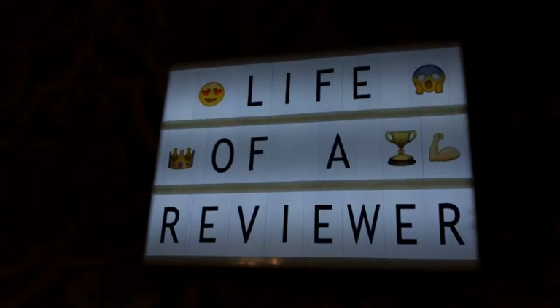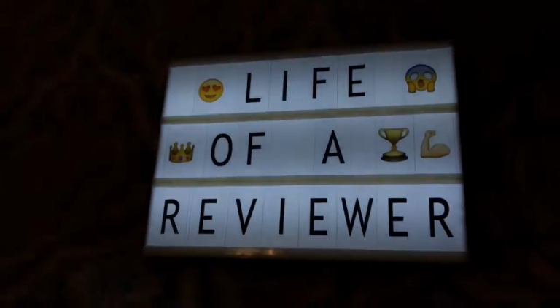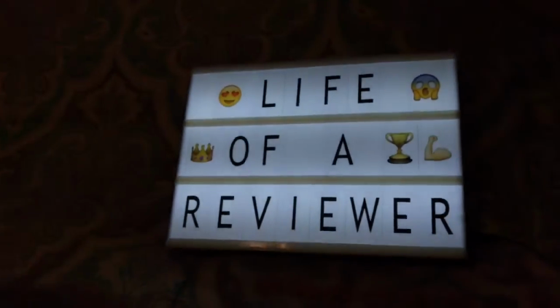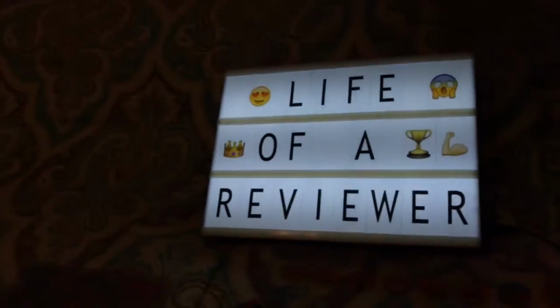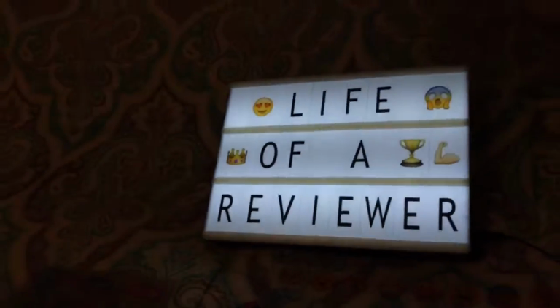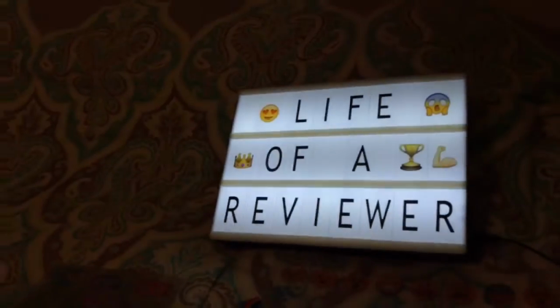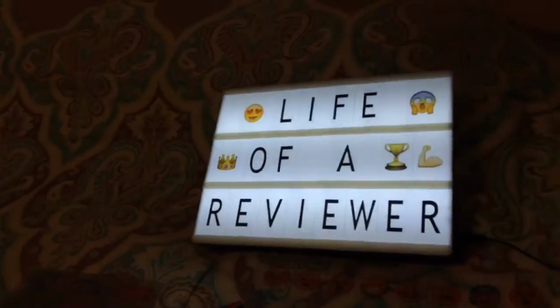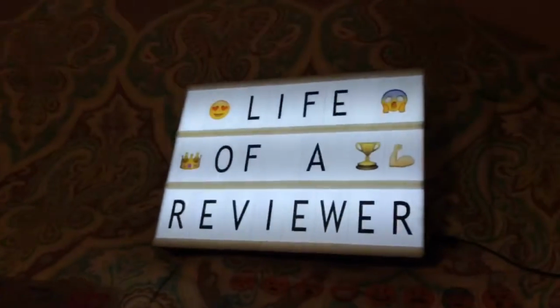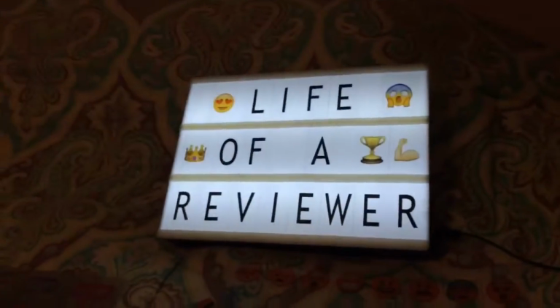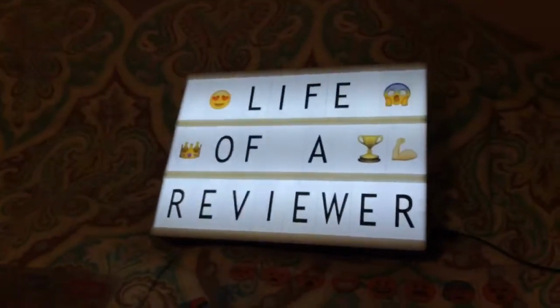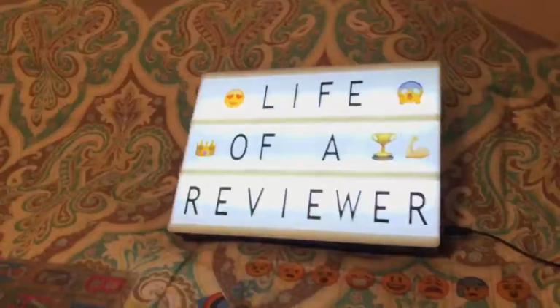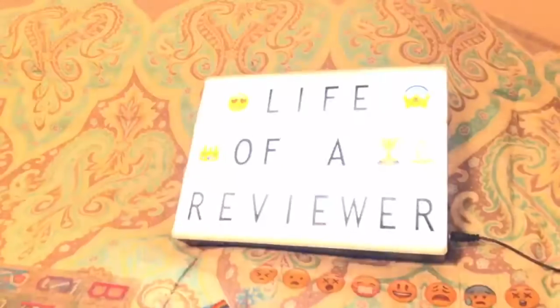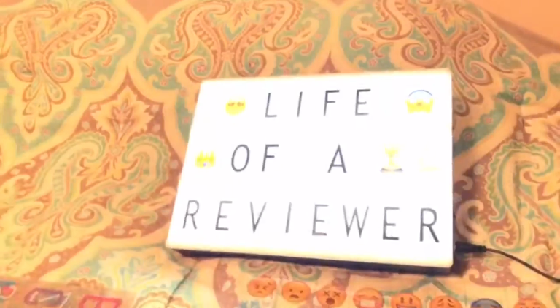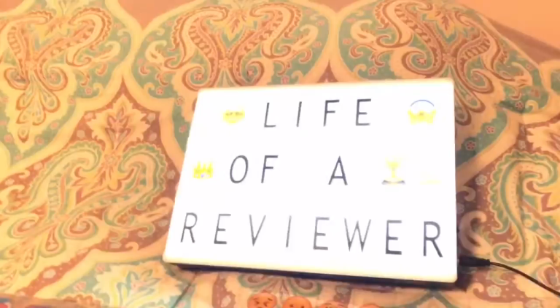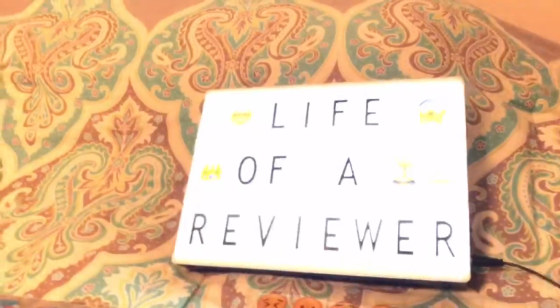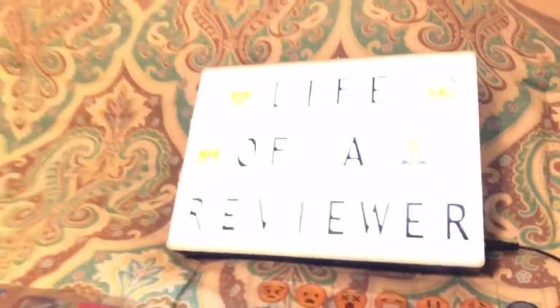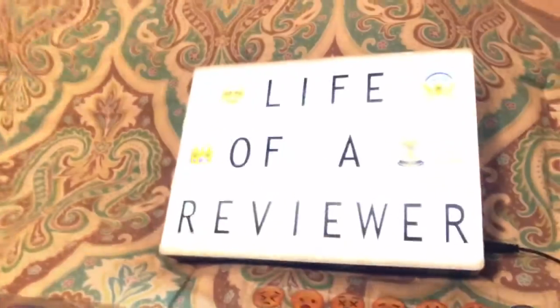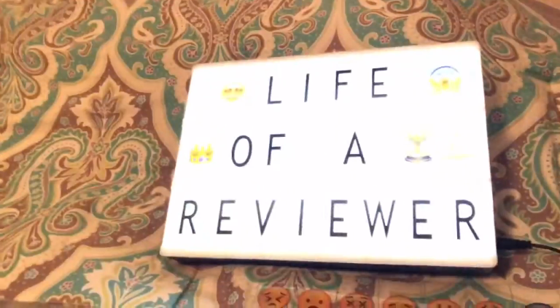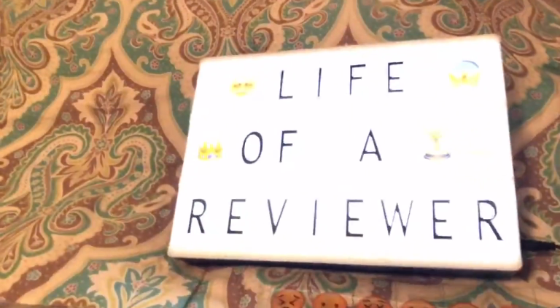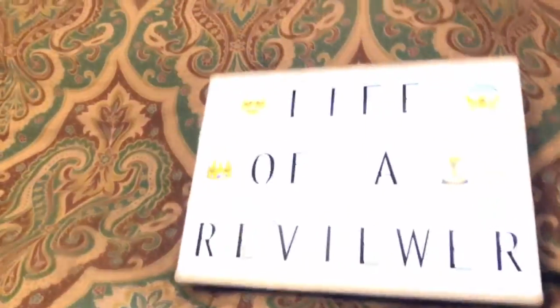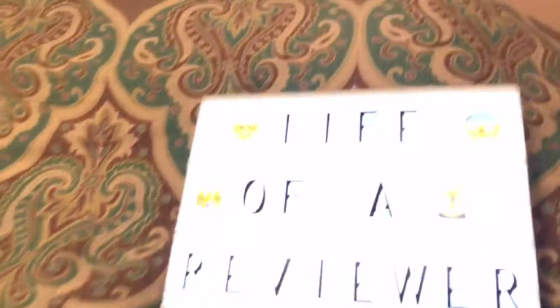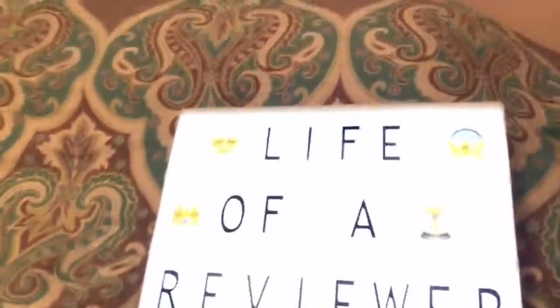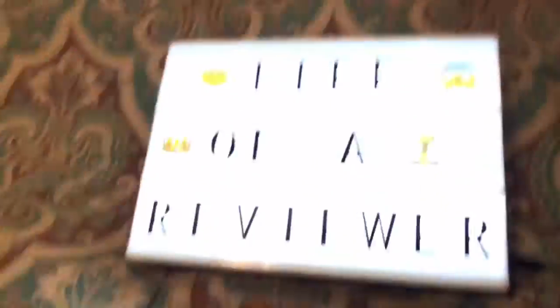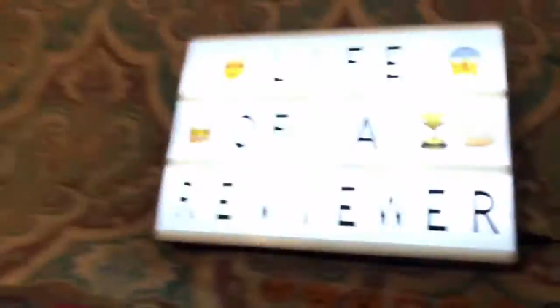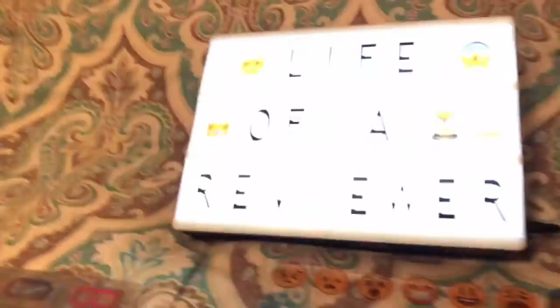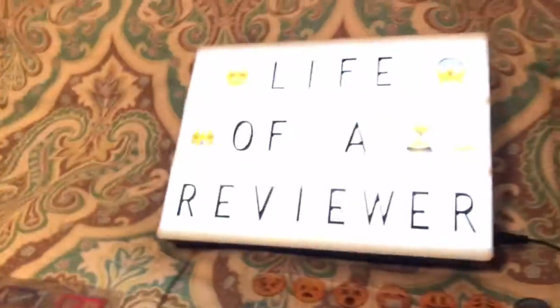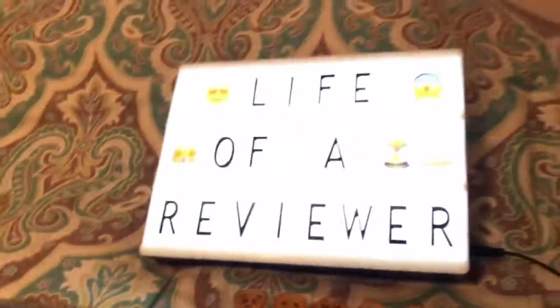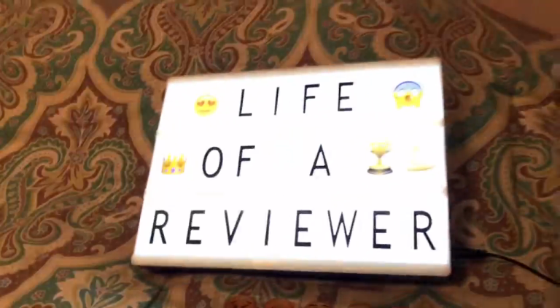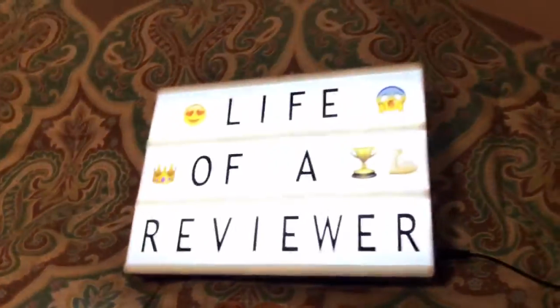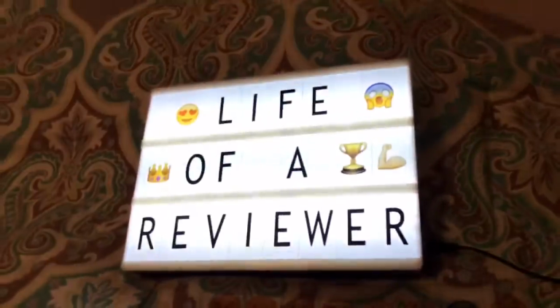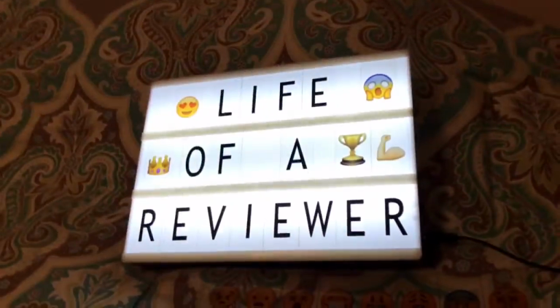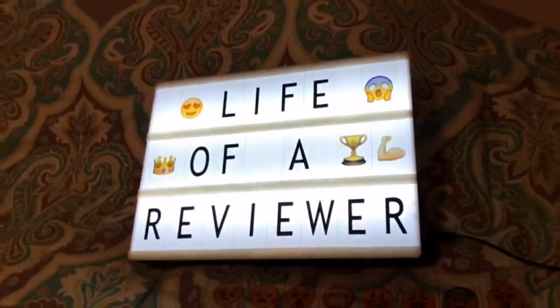Cora put it together for me while I was at work, so he just kind of pulled out the black letters and did it. But it looks great.